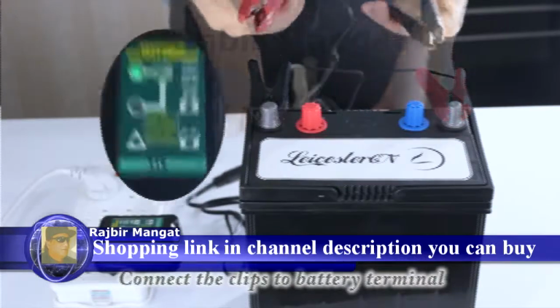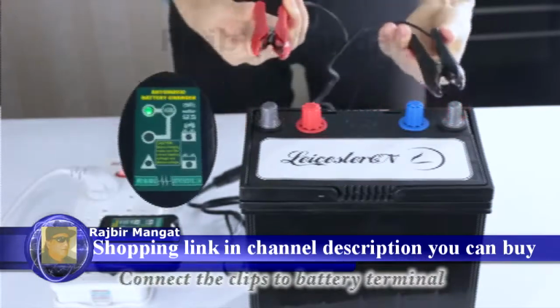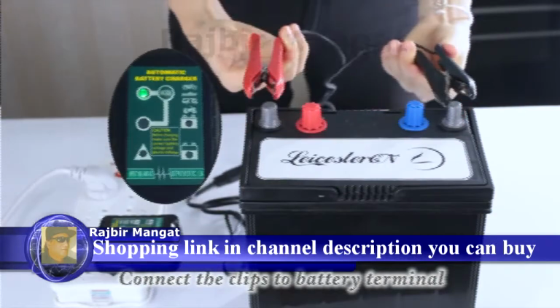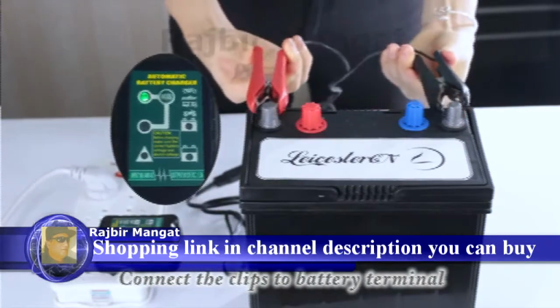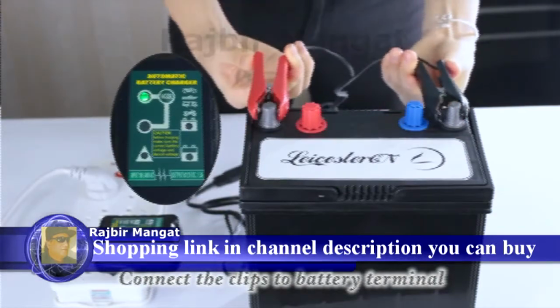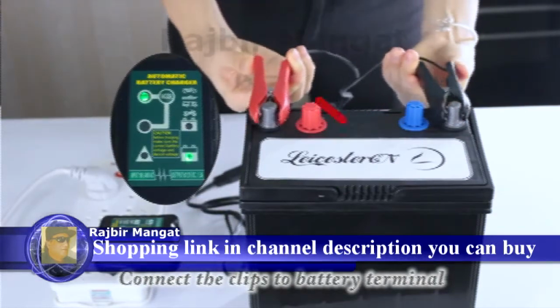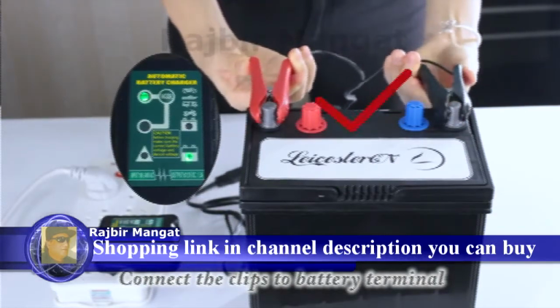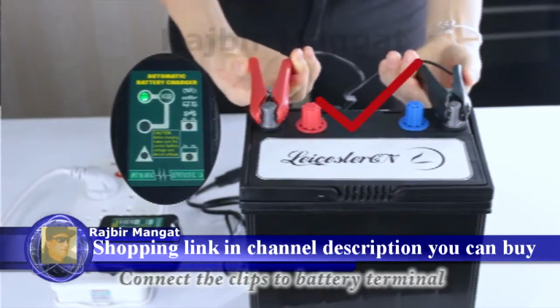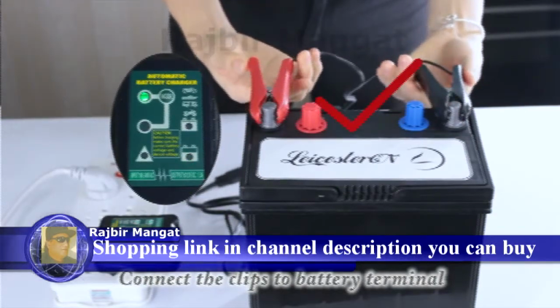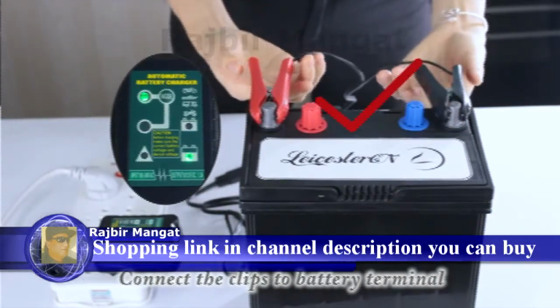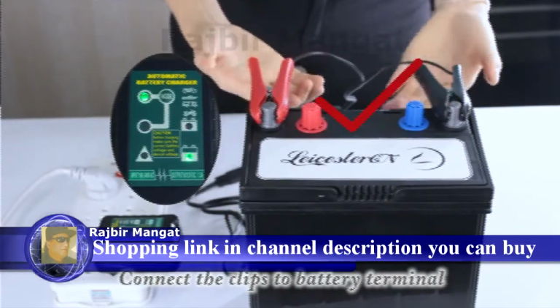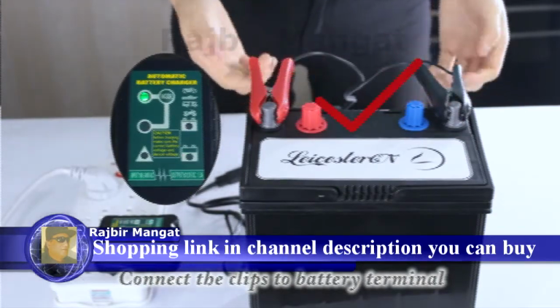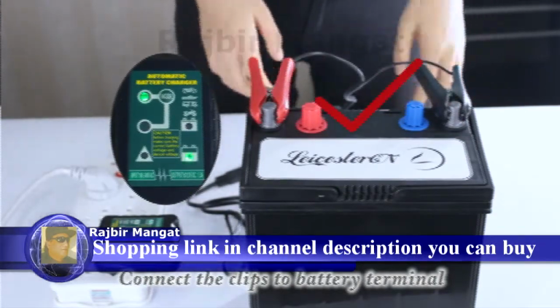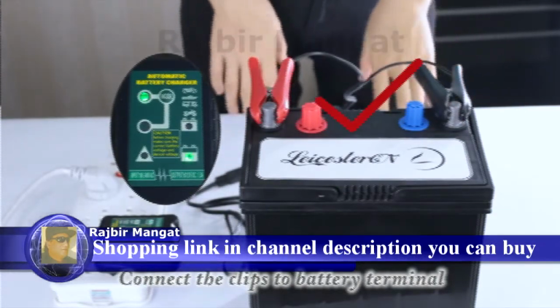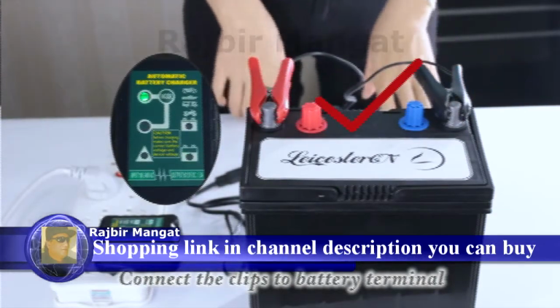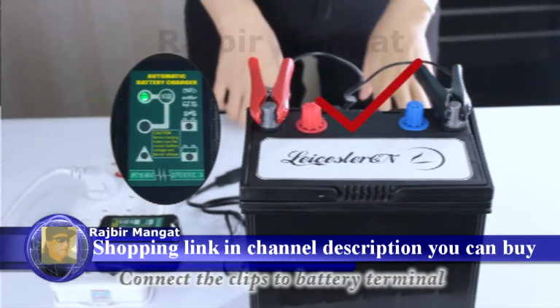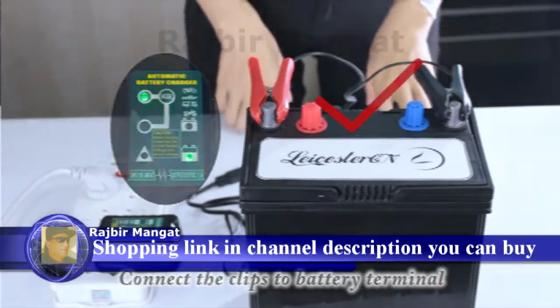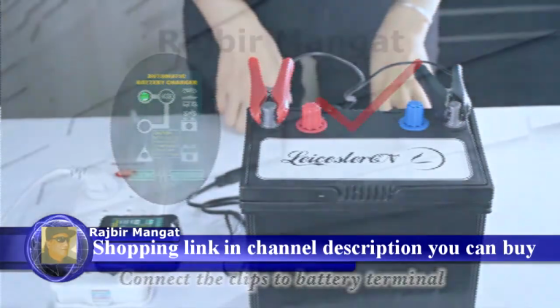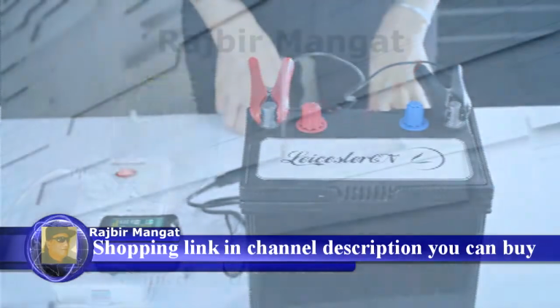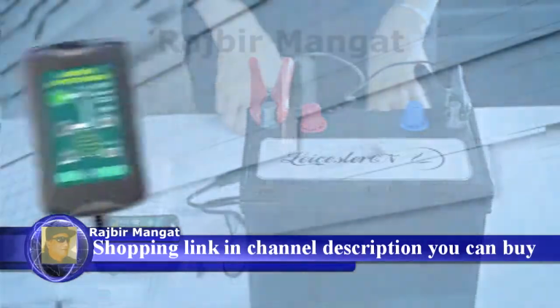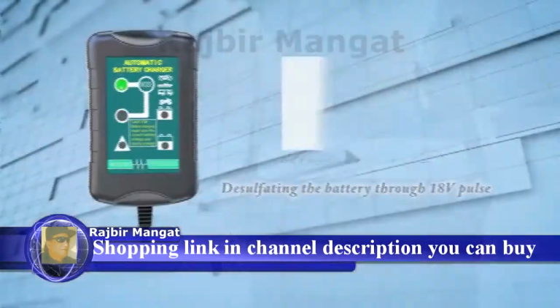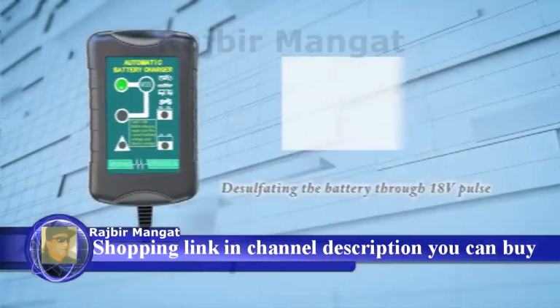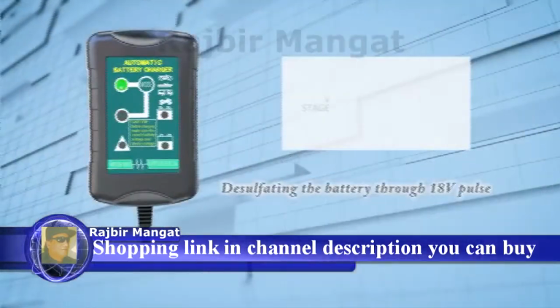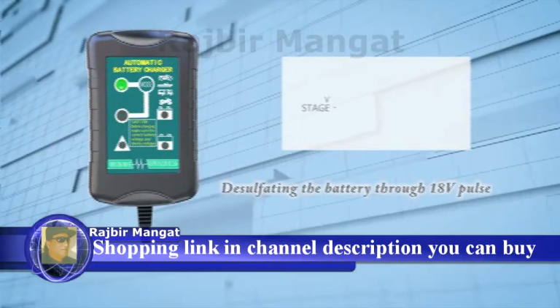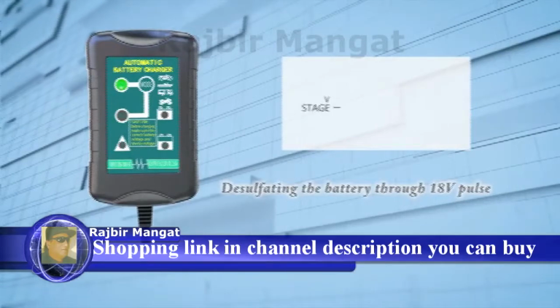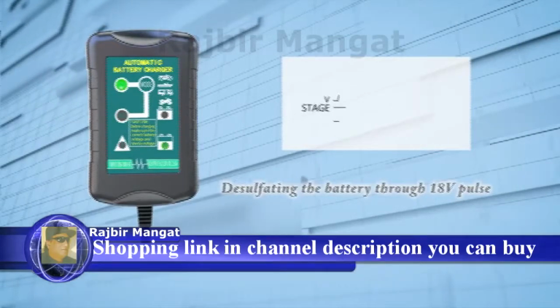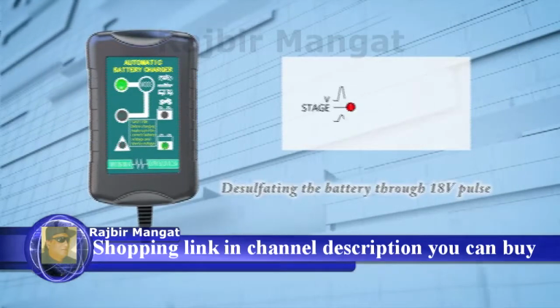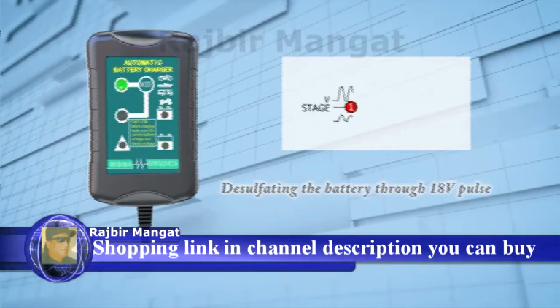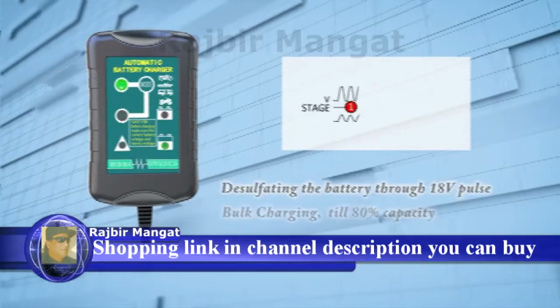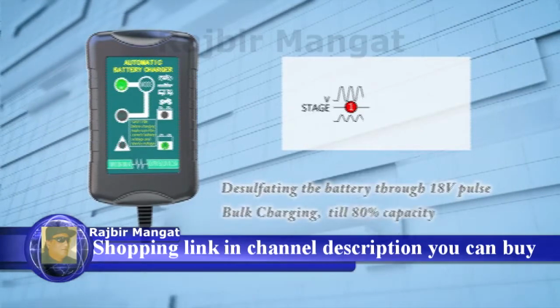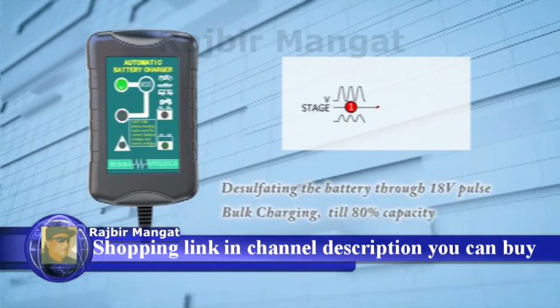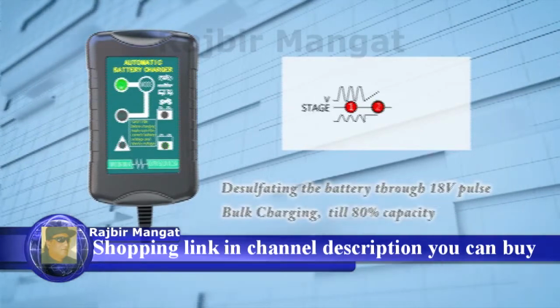Then connect the charger clips to the battery terminal. The trickle charger manages your battery's health on its own.